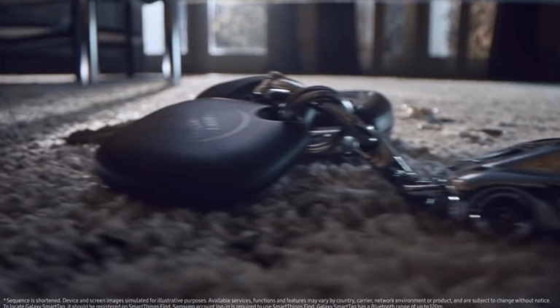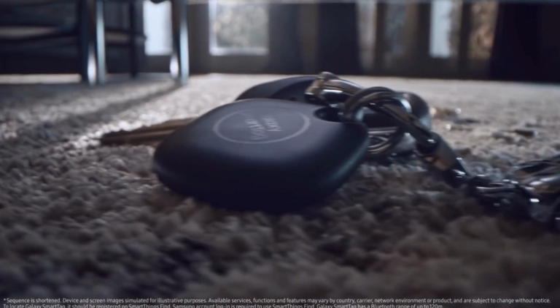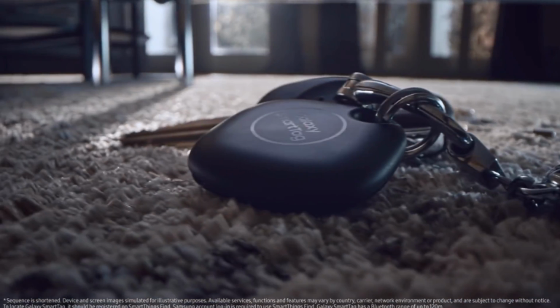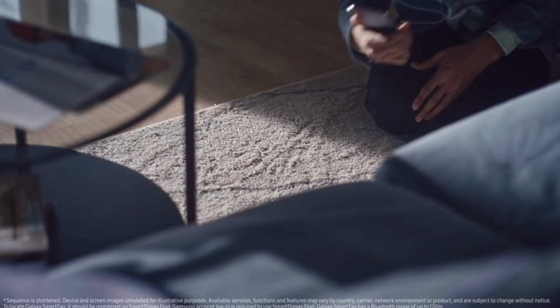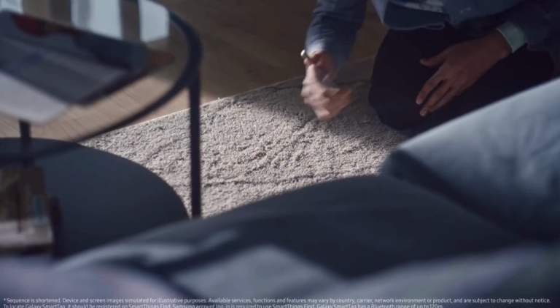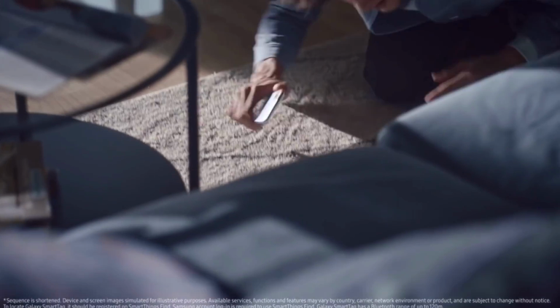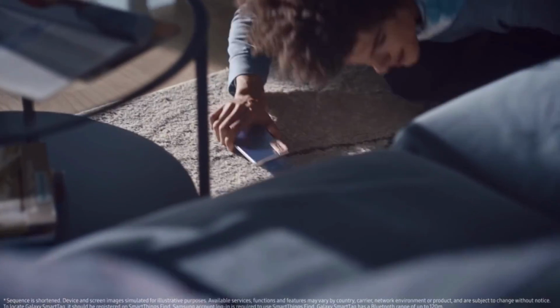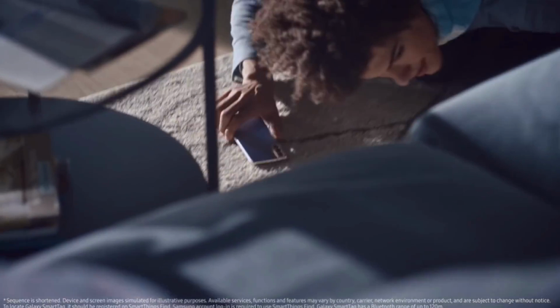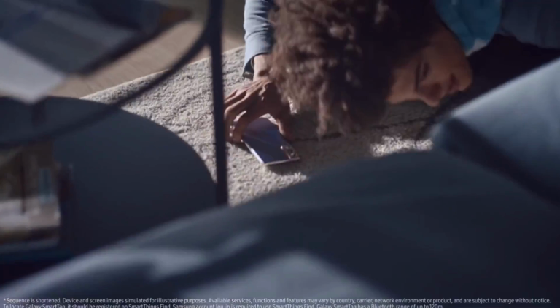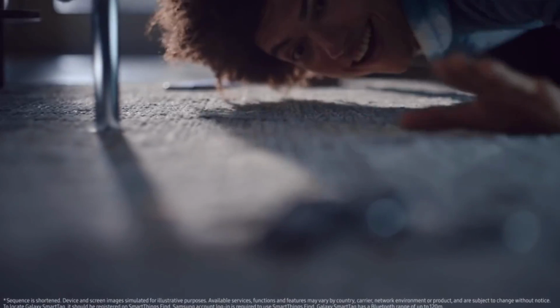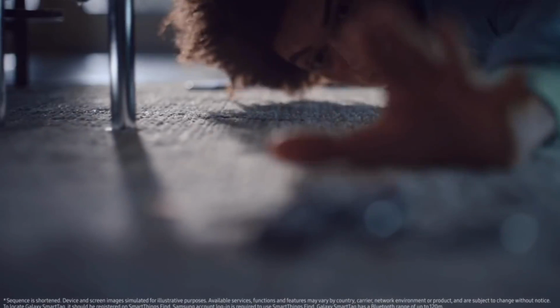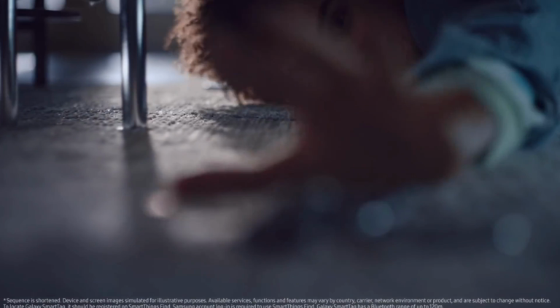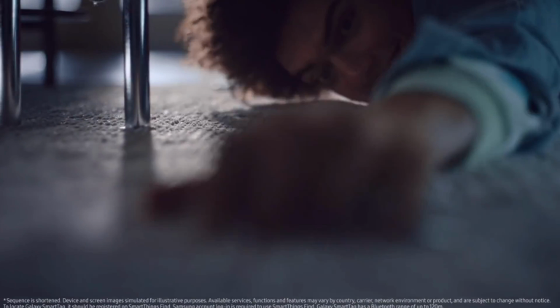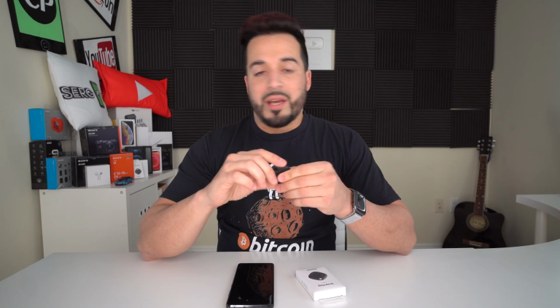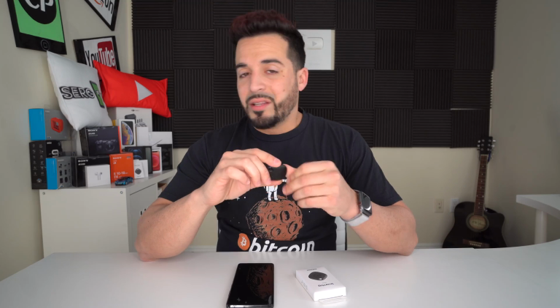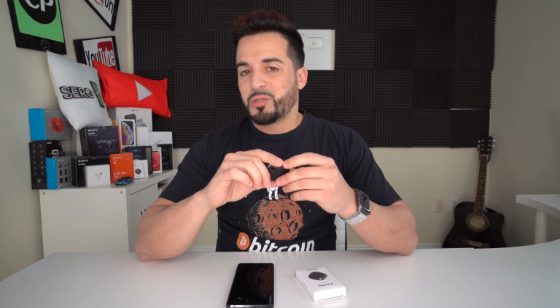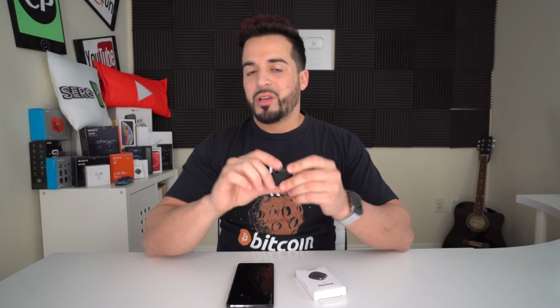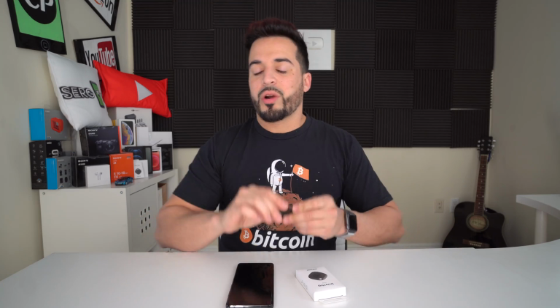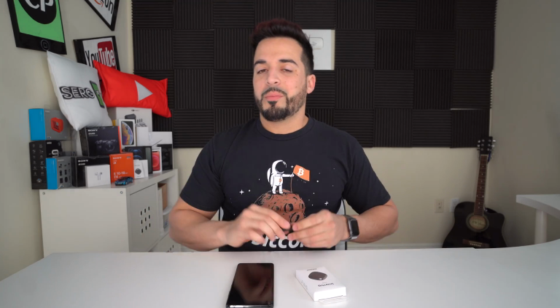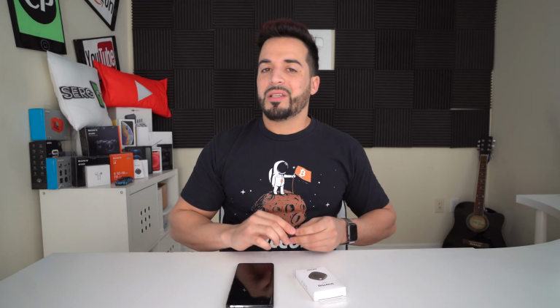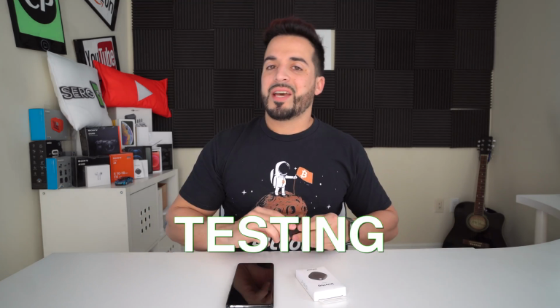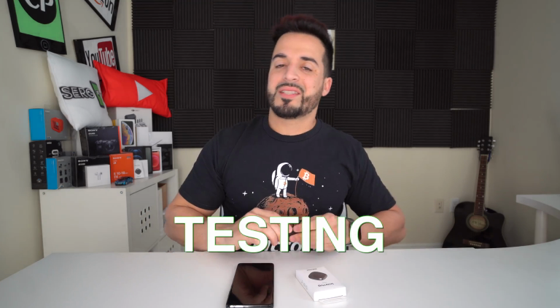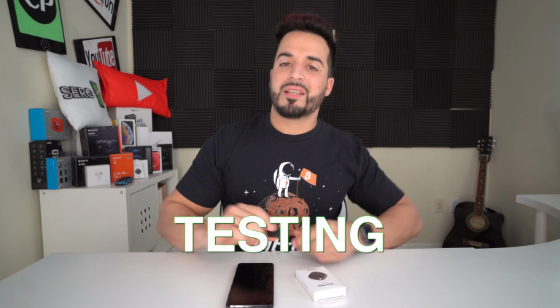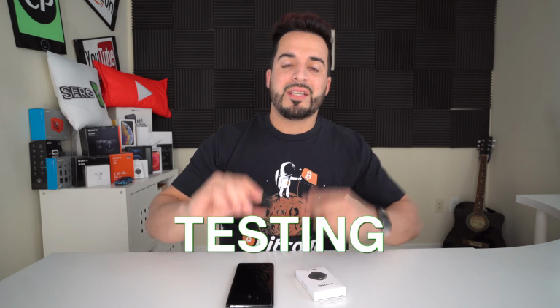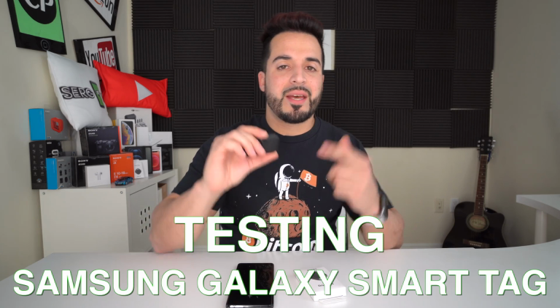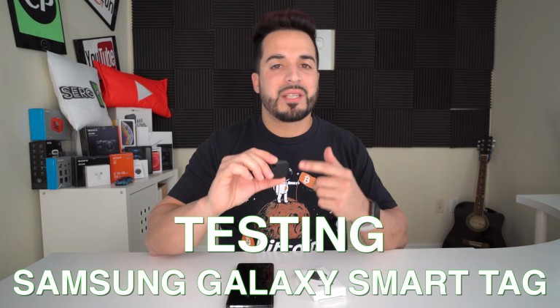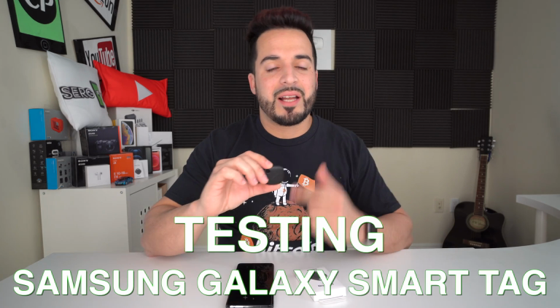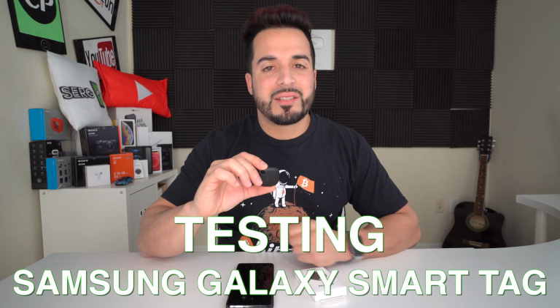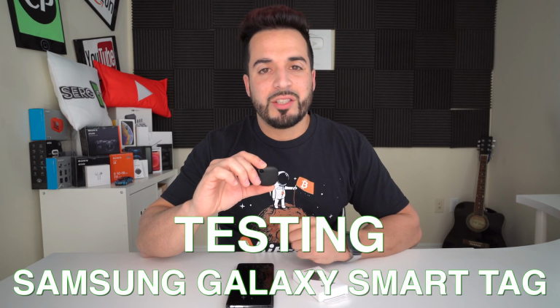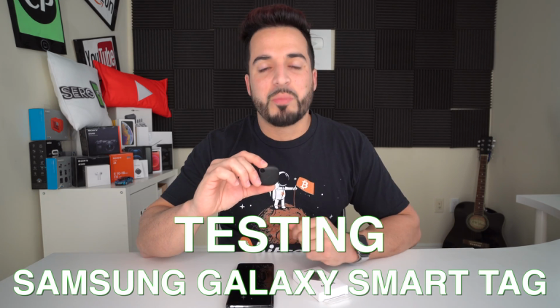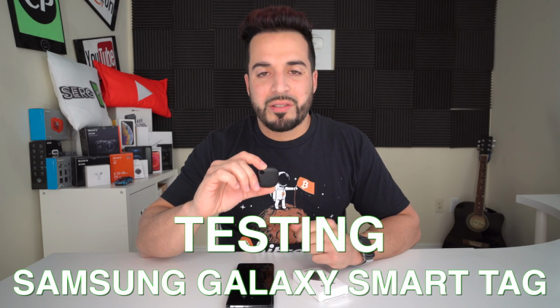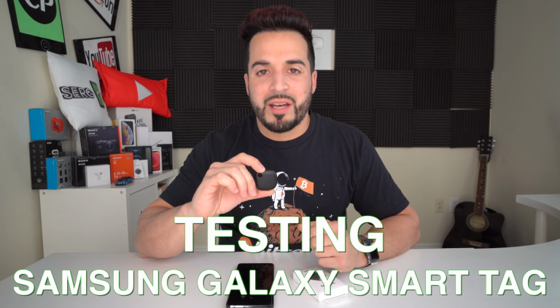Hey there, what's up everyone, welcome back to another video. In this video we're going to be testing the Samsung Galaxy Smart Tag.